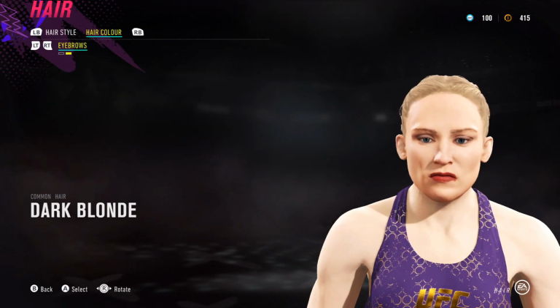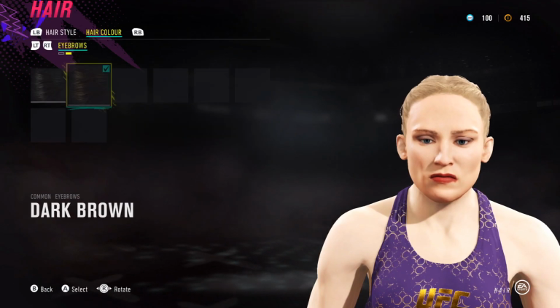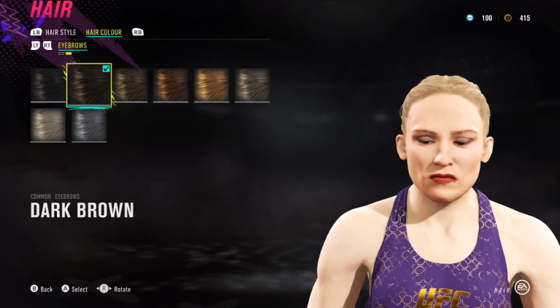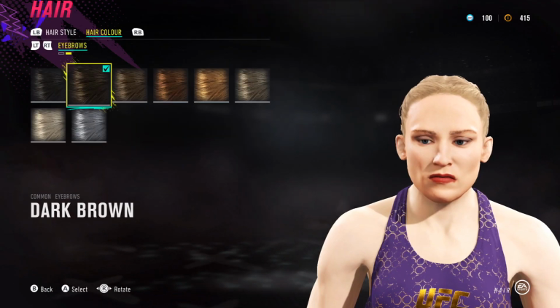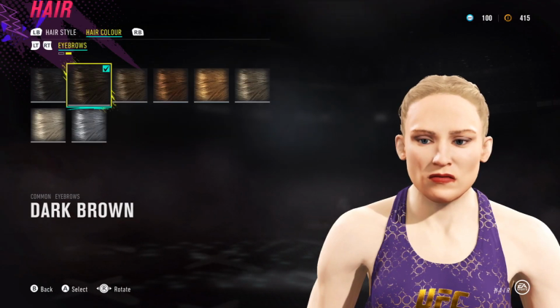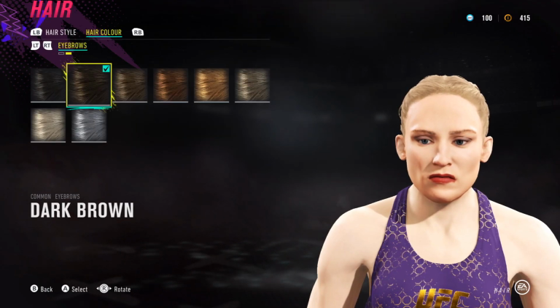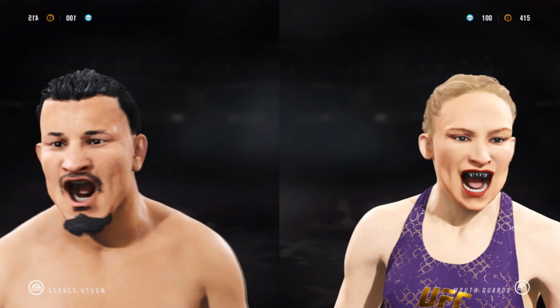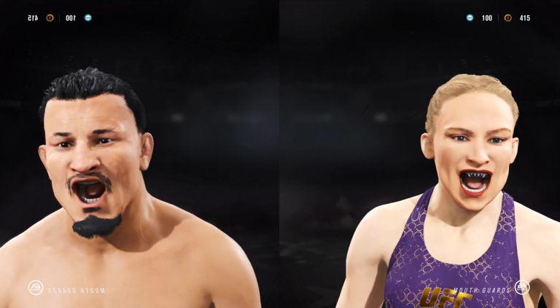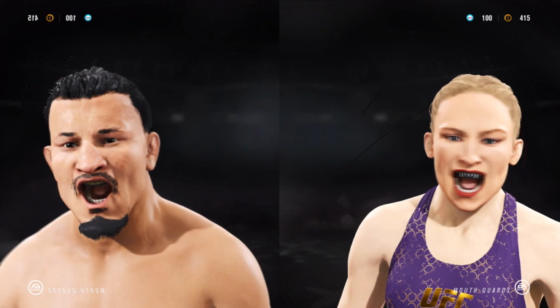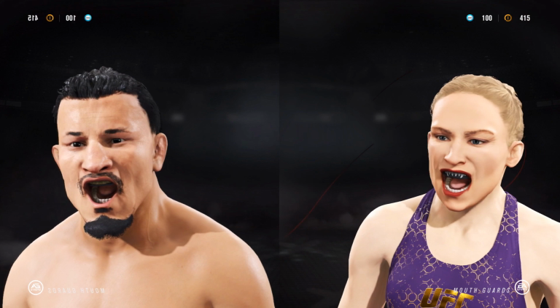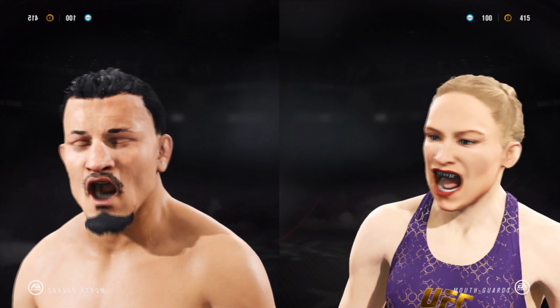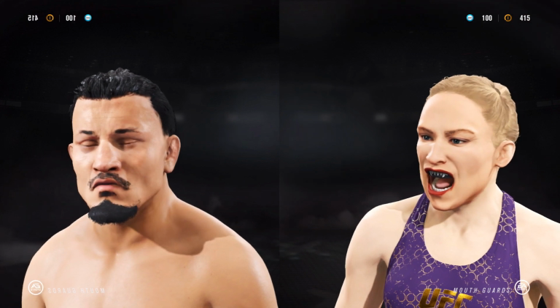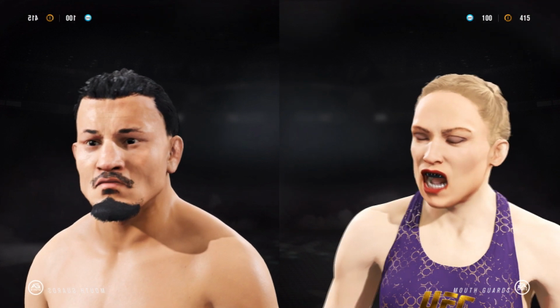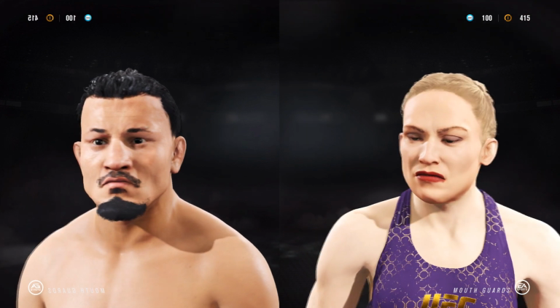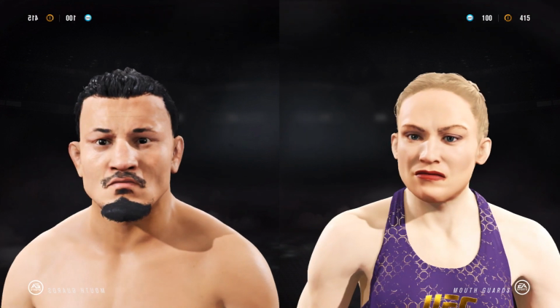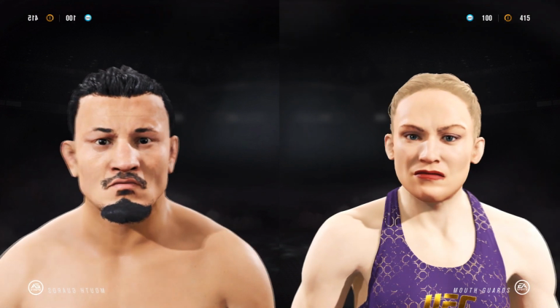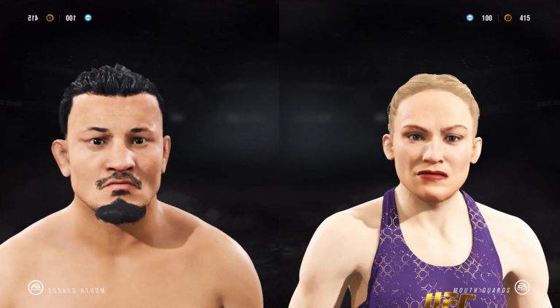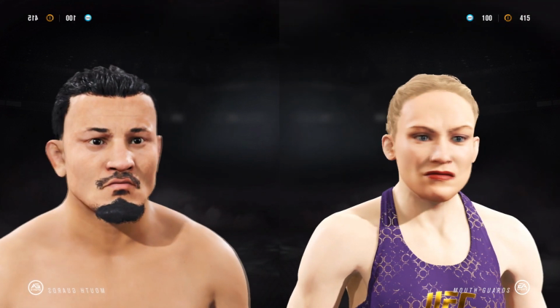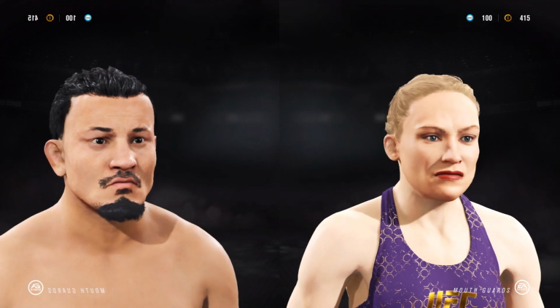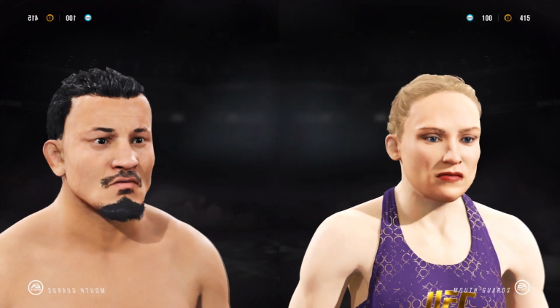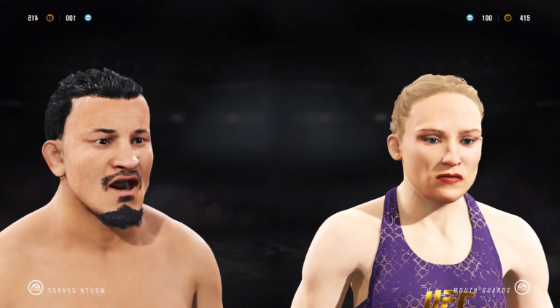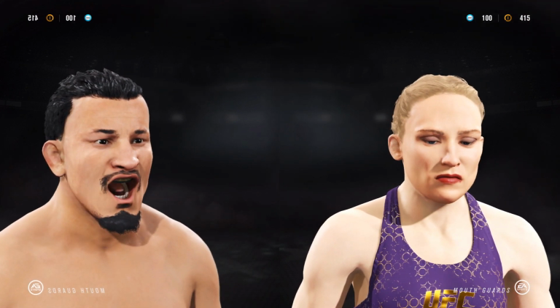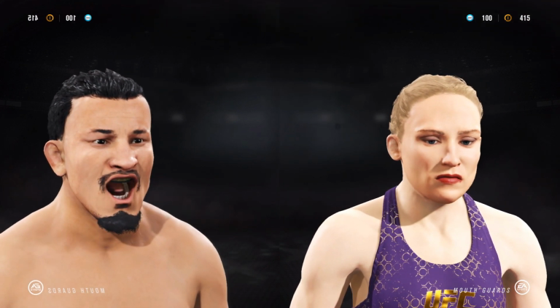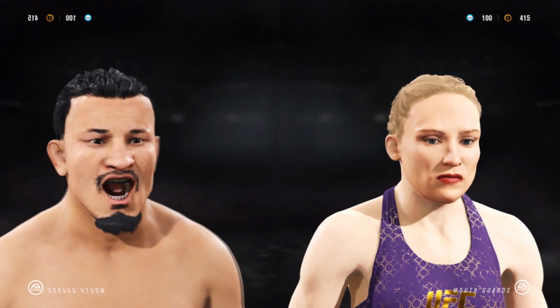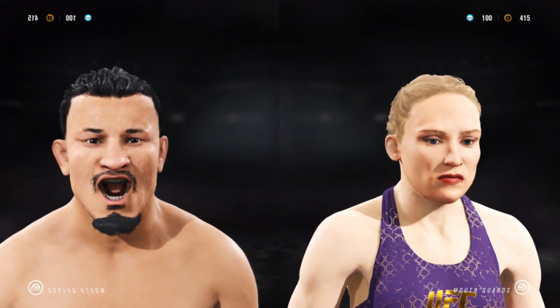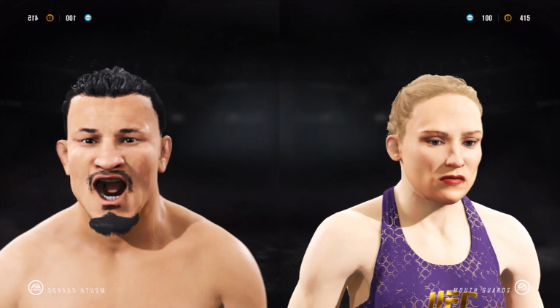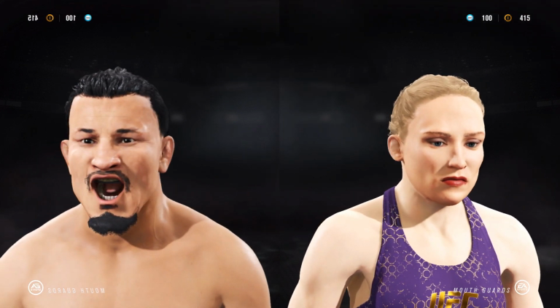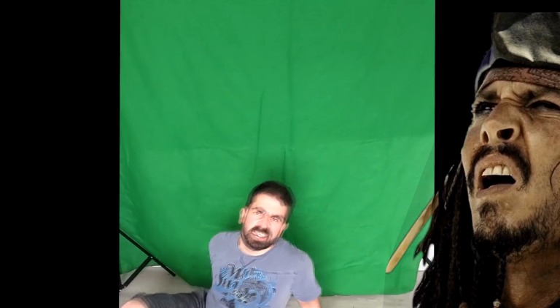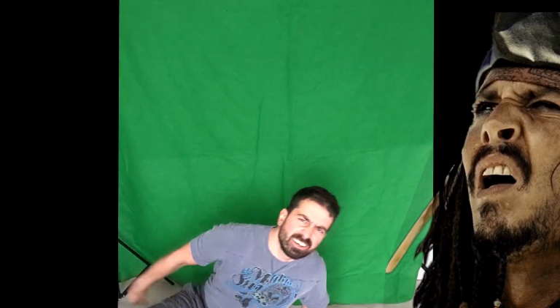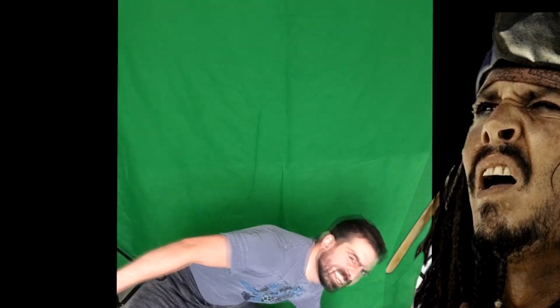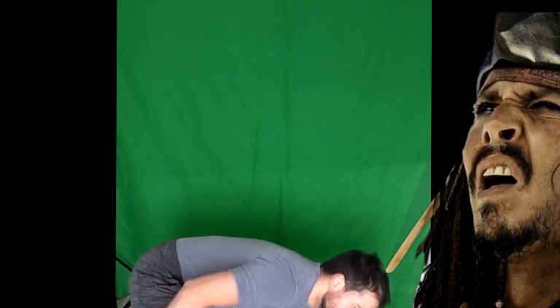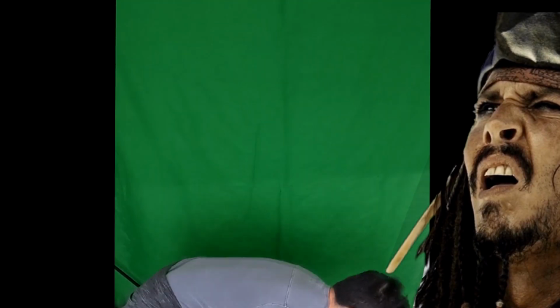If you guys want a tutorial for that, let me know and I'll put a video up. These are the eyebrows I prefer, but hey, it's up to you what you want to choose. Let me know what you guys think of the video. Catch you guys in the next one — subscribe if you're new. I'm Aiden, I'm out. Thank you for watching.